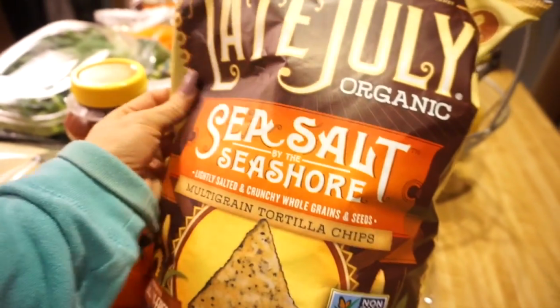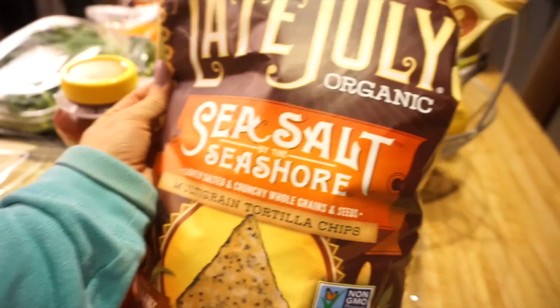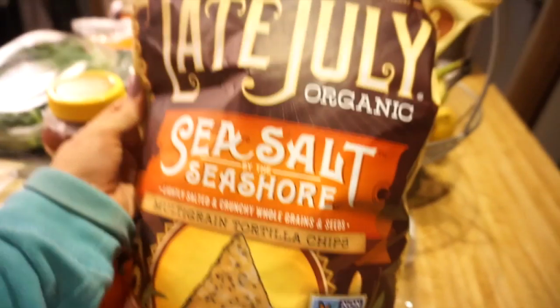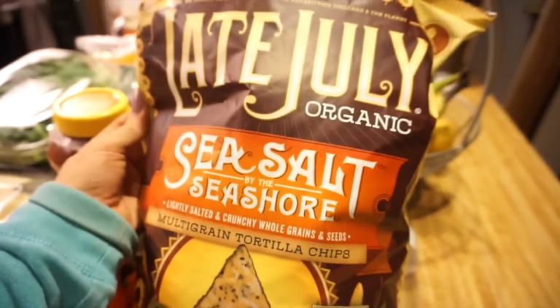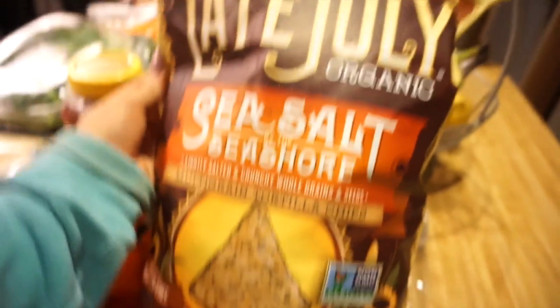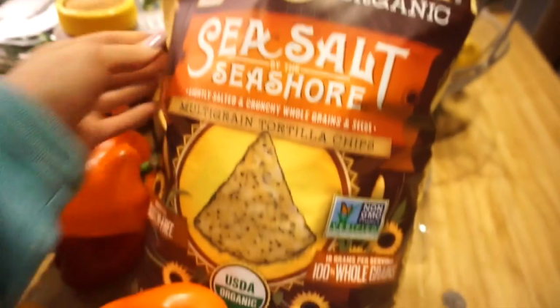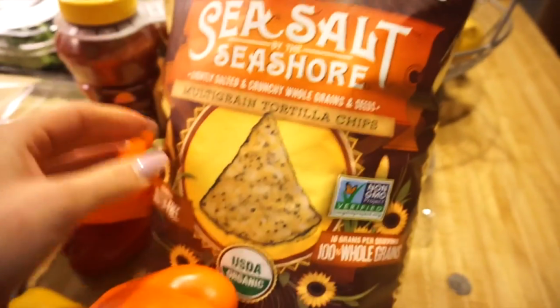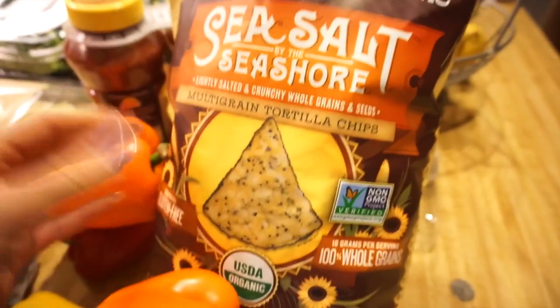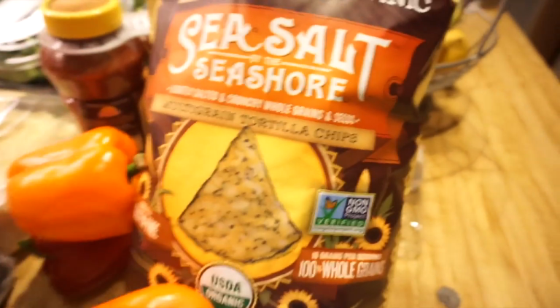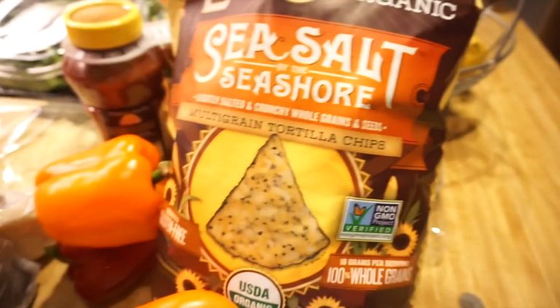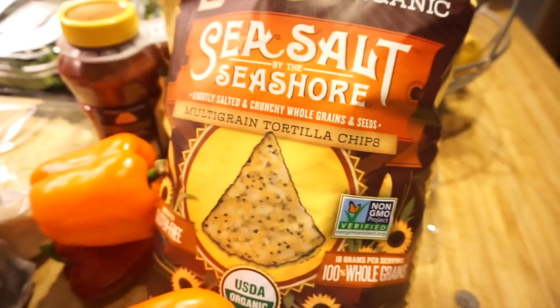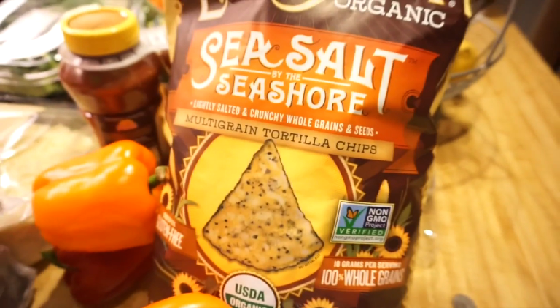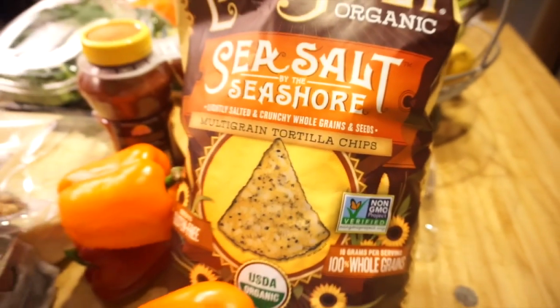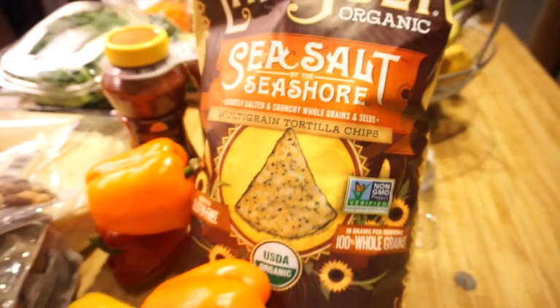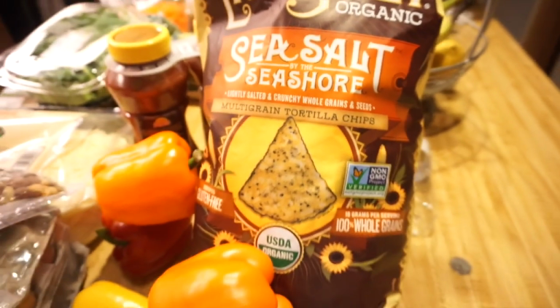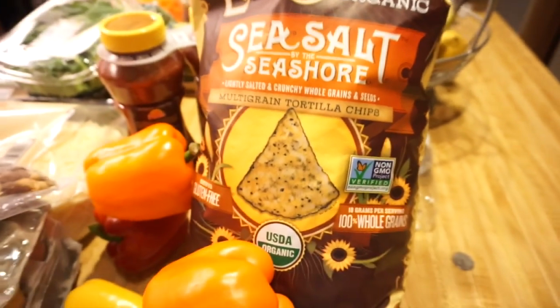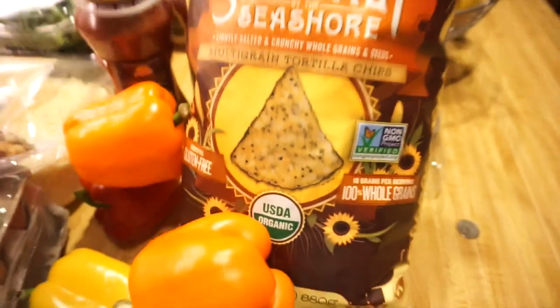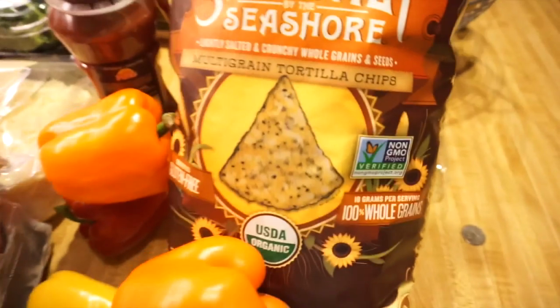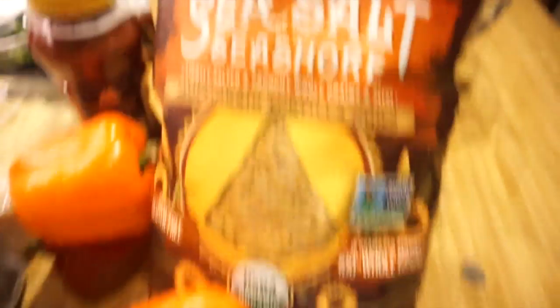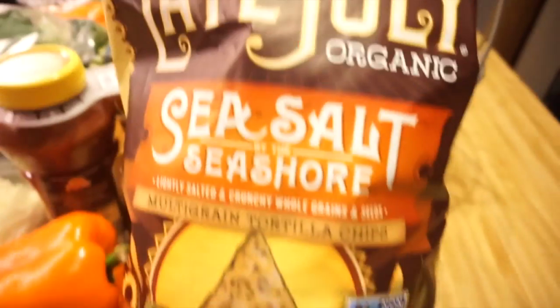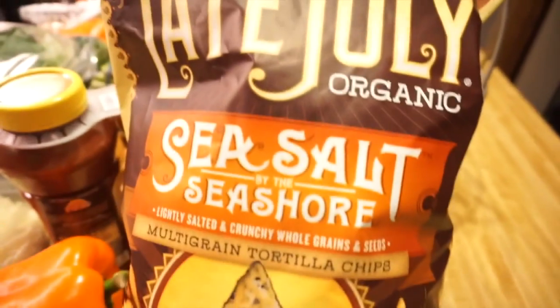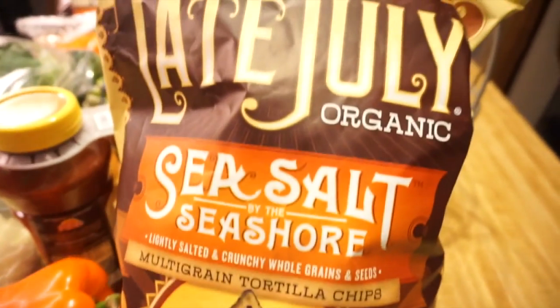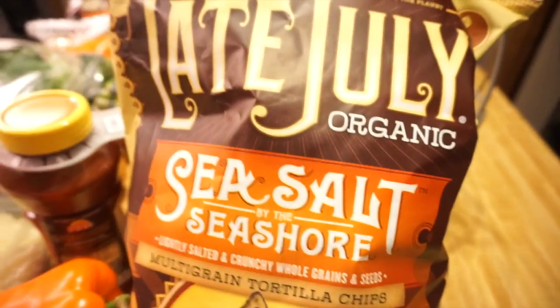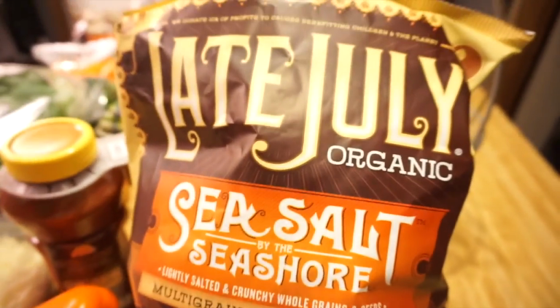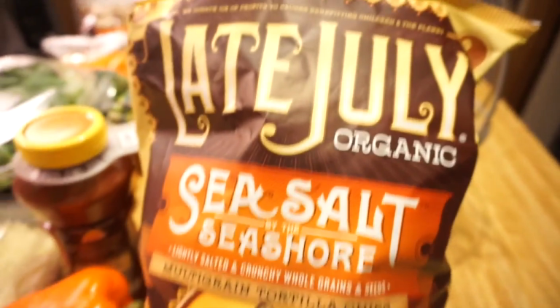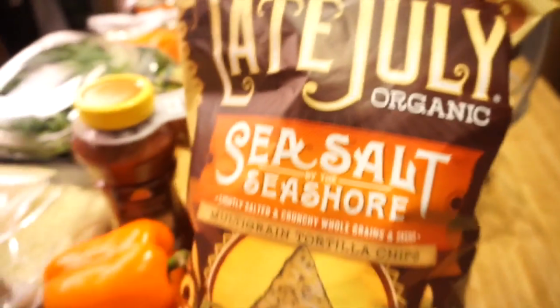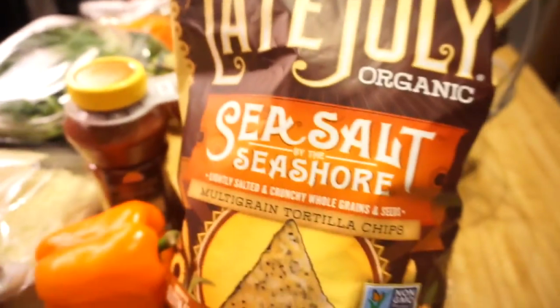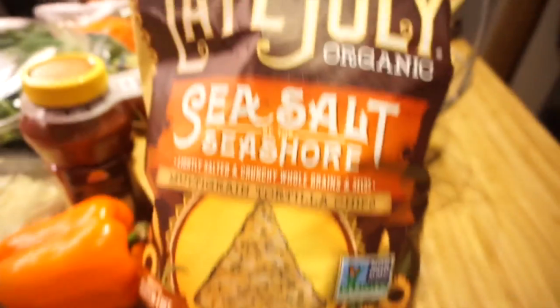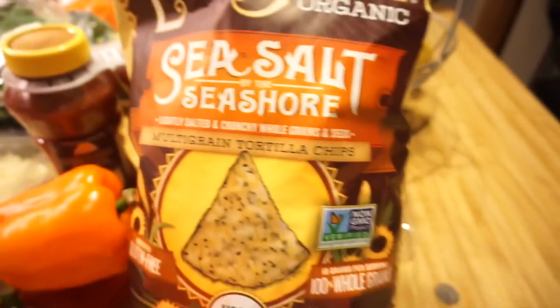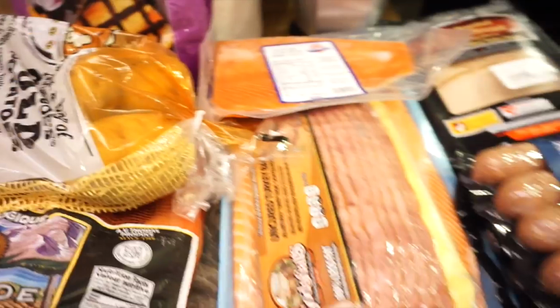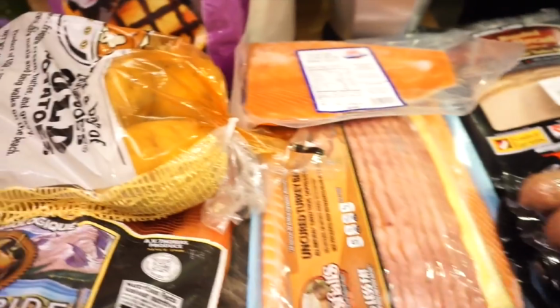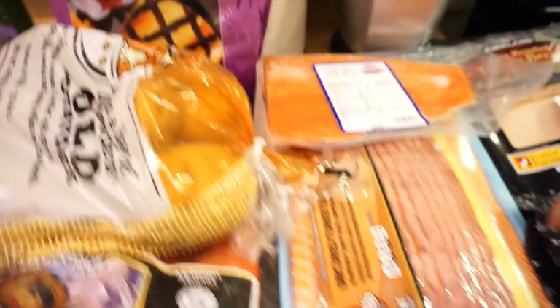I got bell peppers in all the colors, strawberries — mine and Zach's favorite — and some chips. If I'm going to snack on chips, this is usually what I get; they're really good.